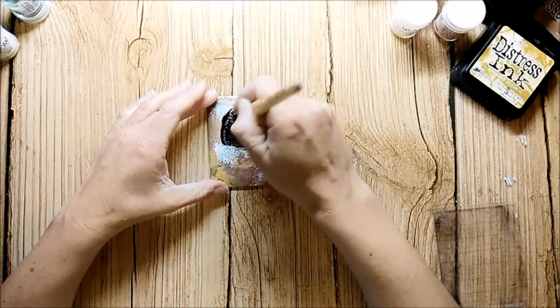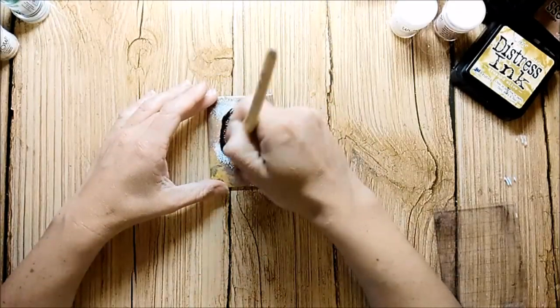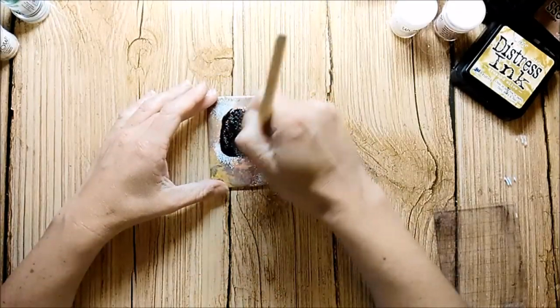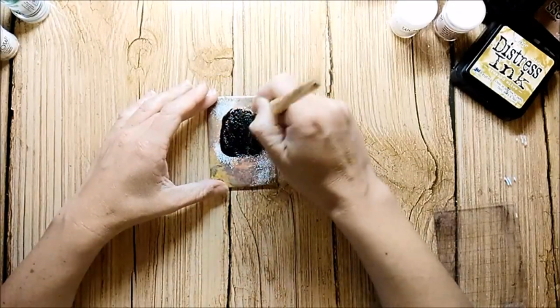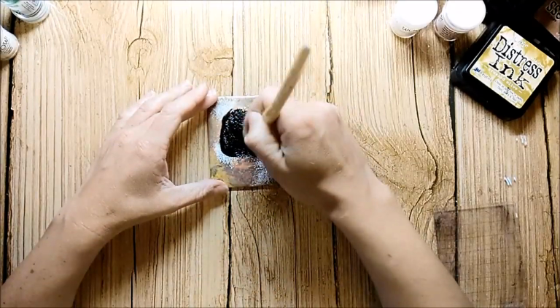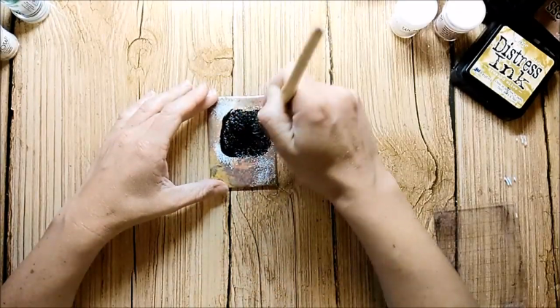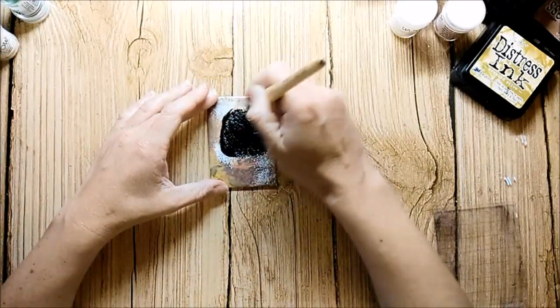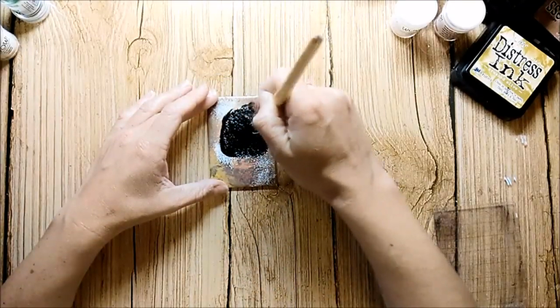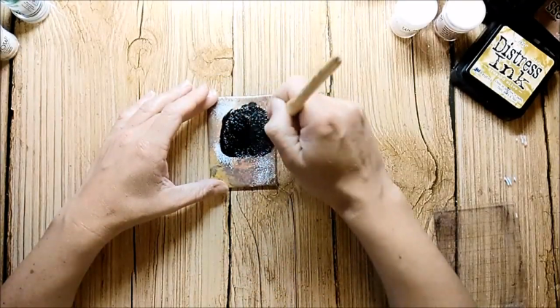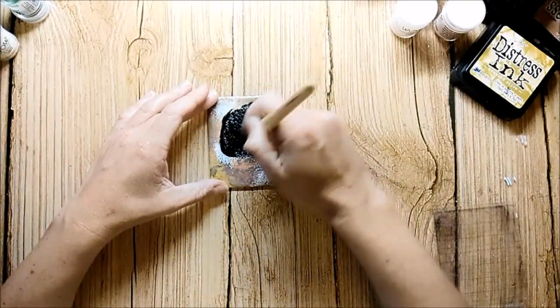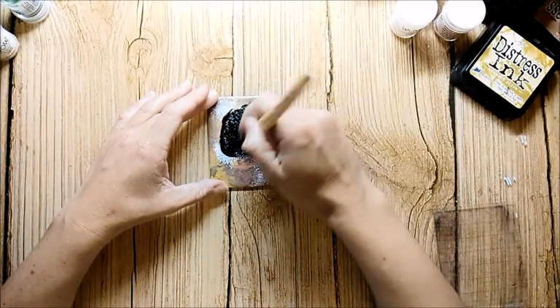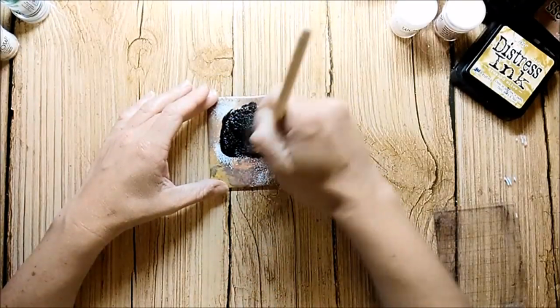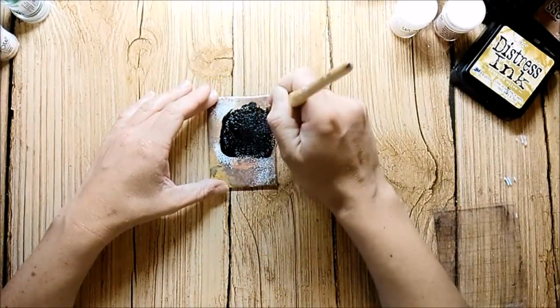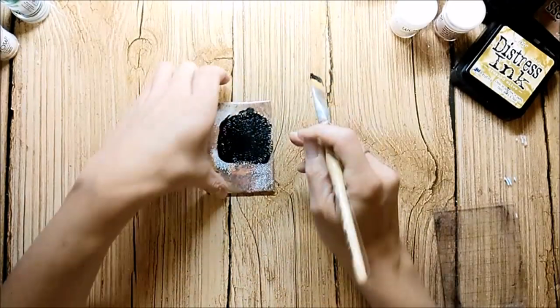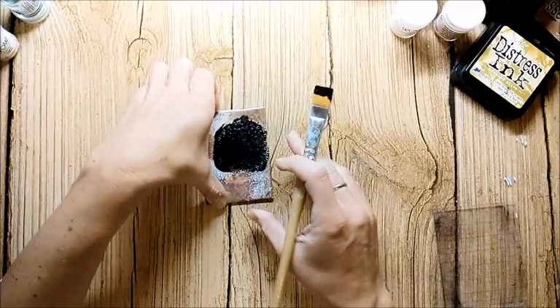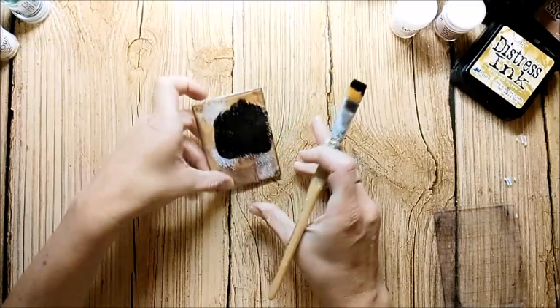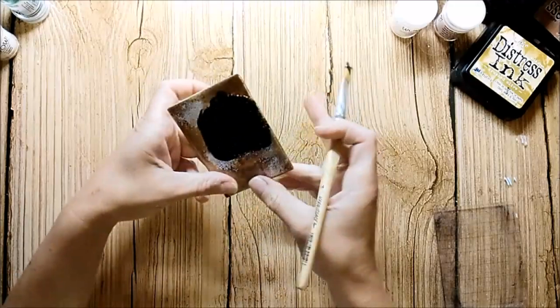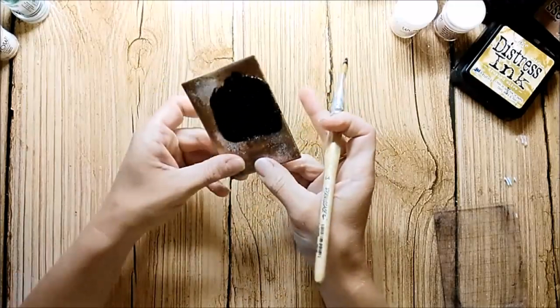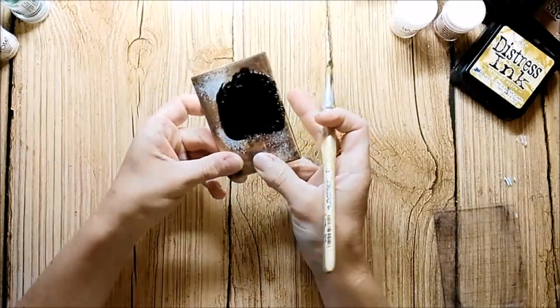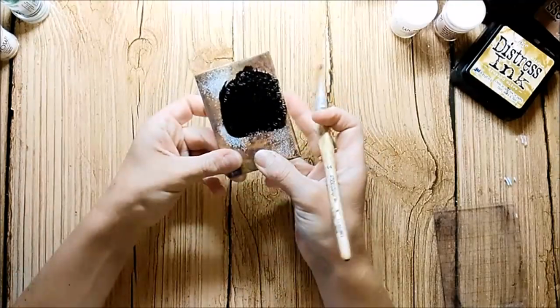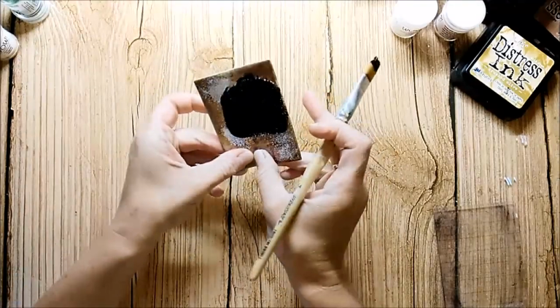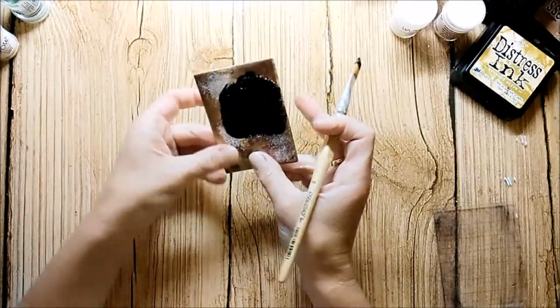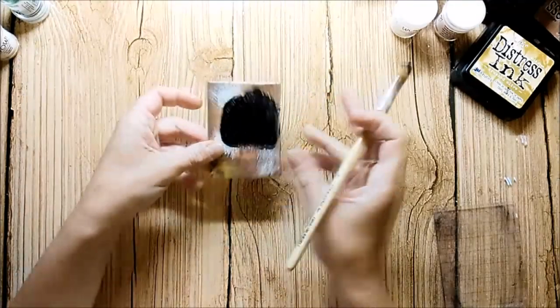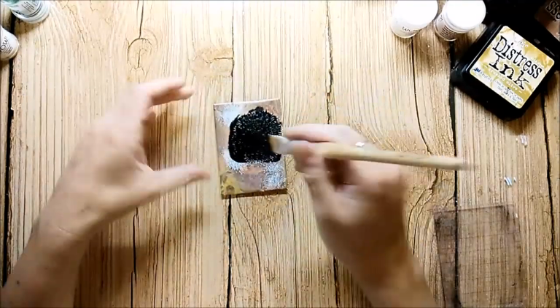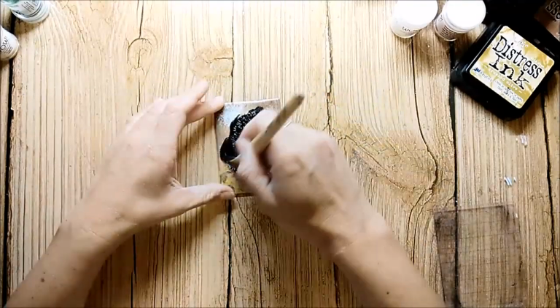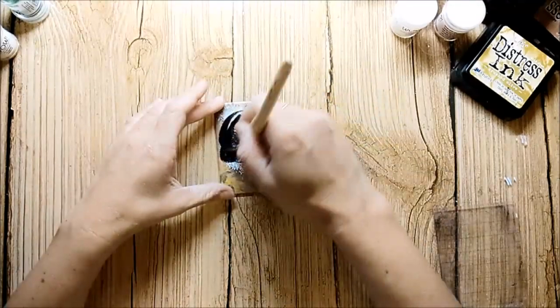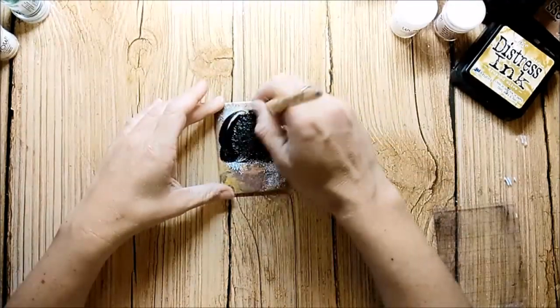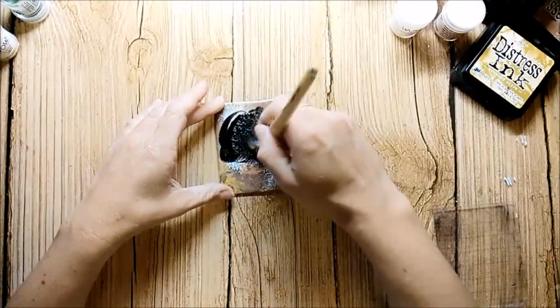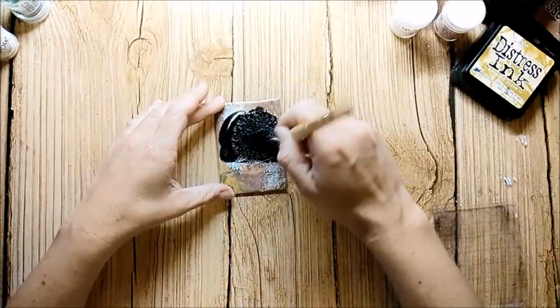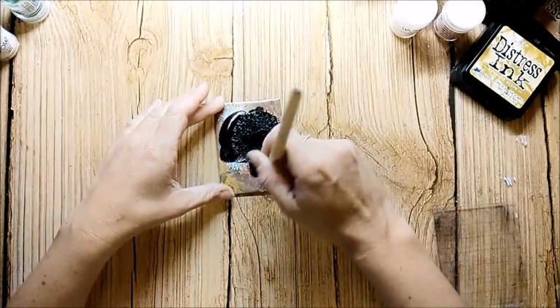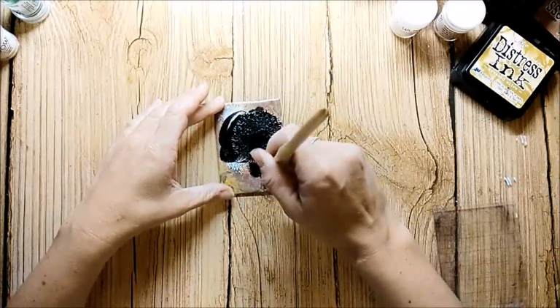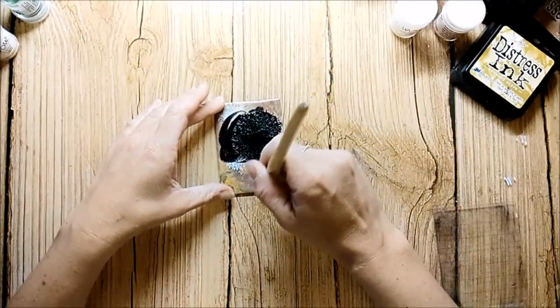To bring out the texture even more, I cover it with black acrylic paint.